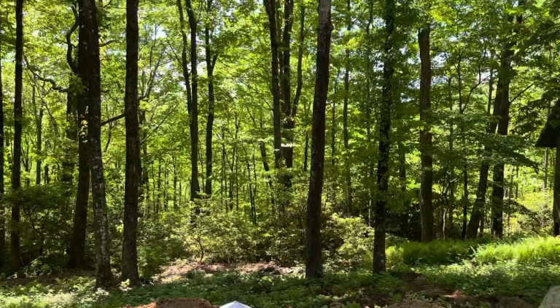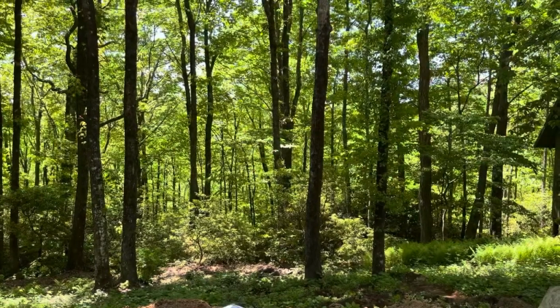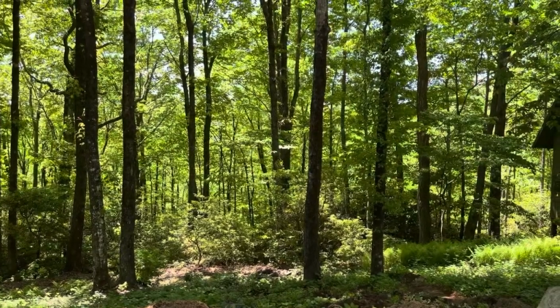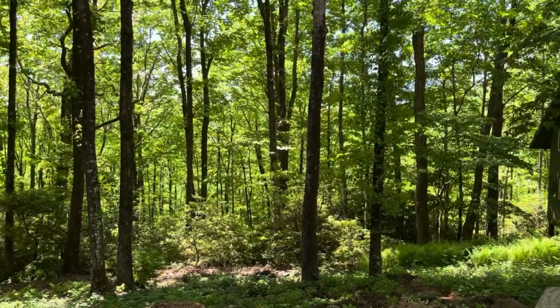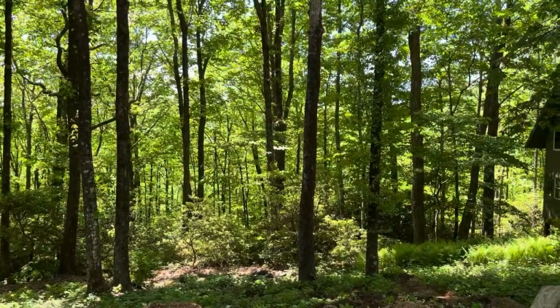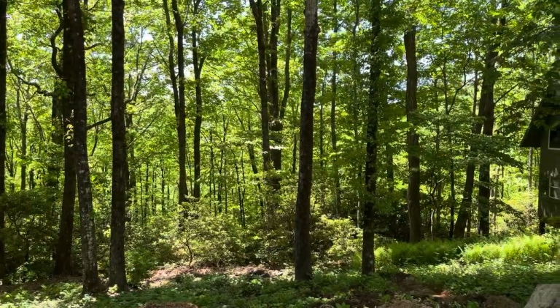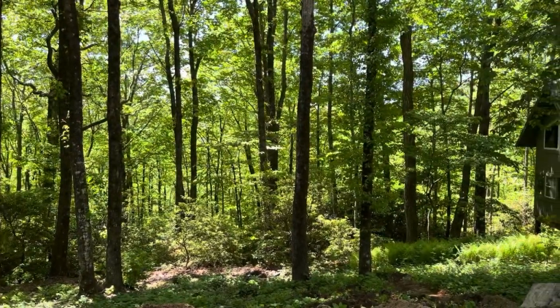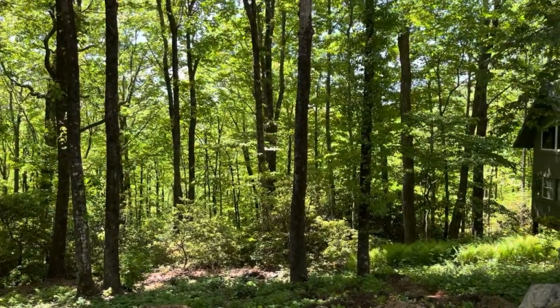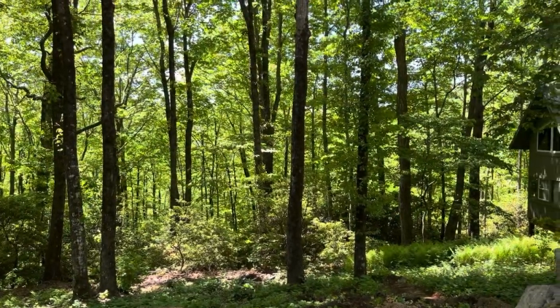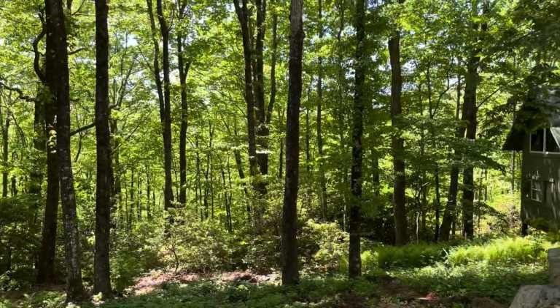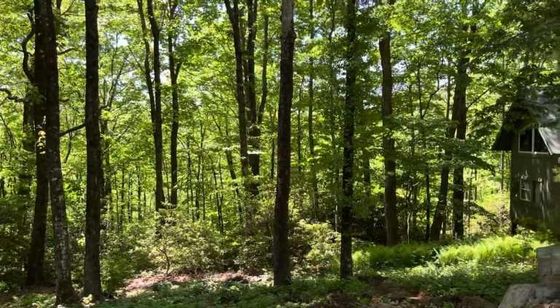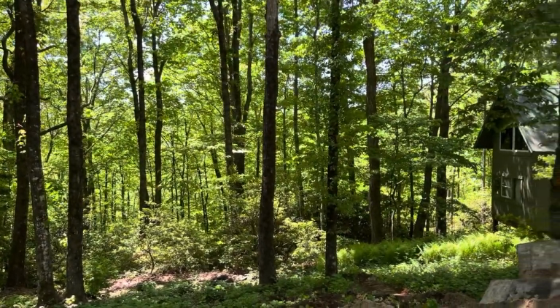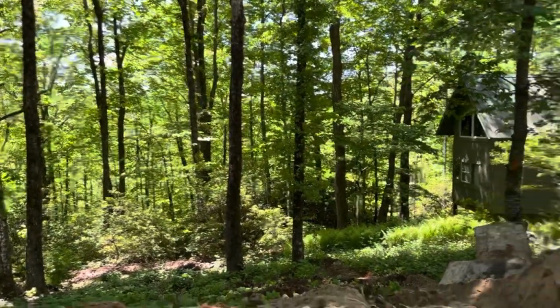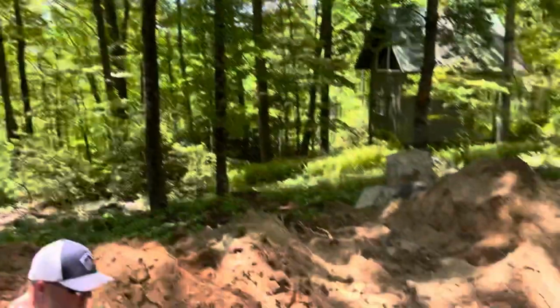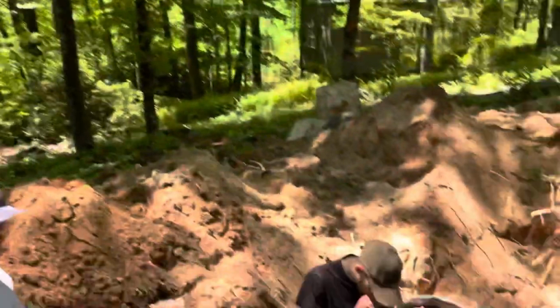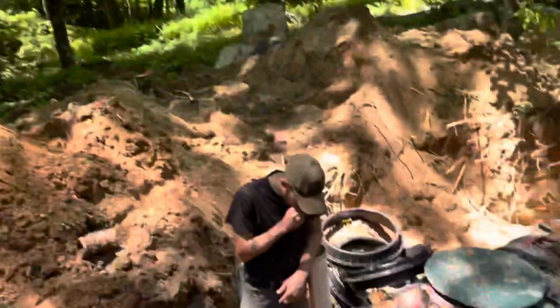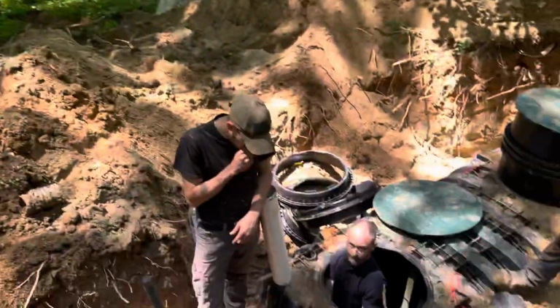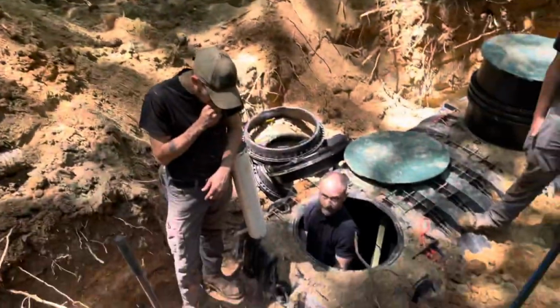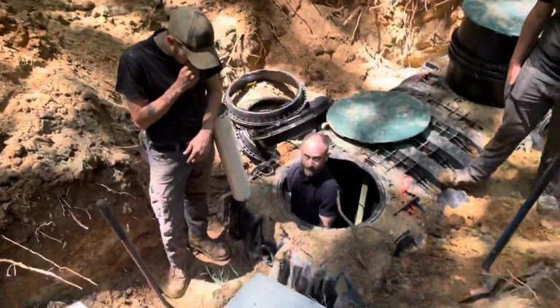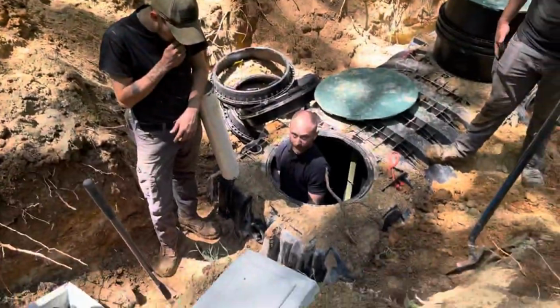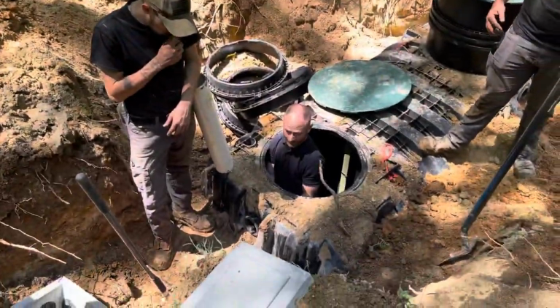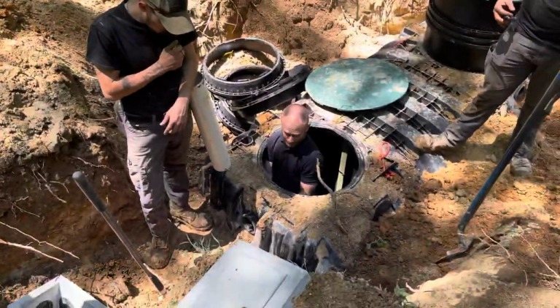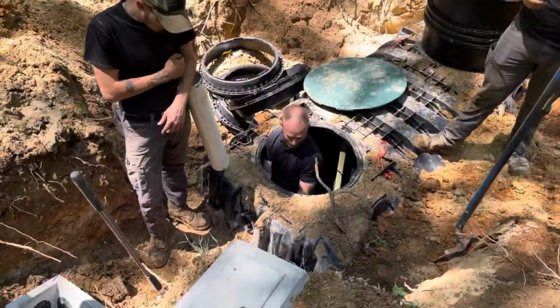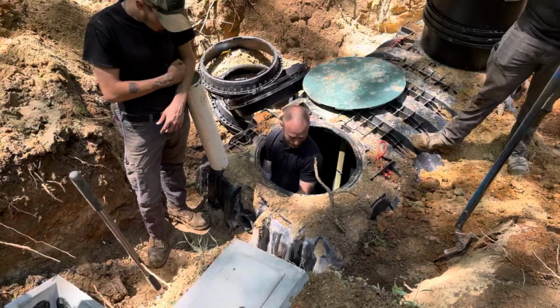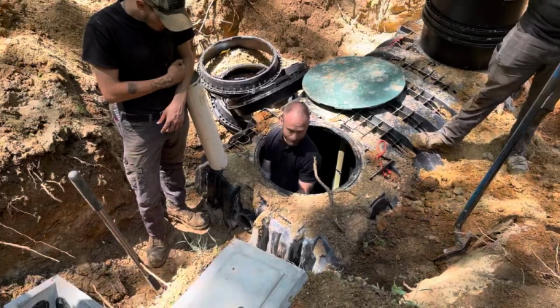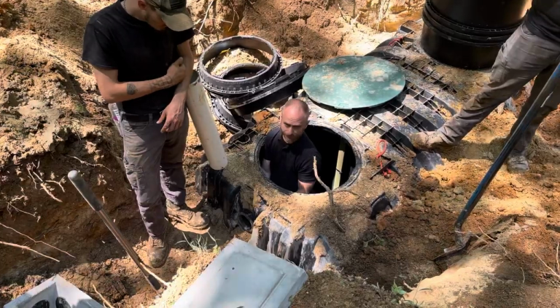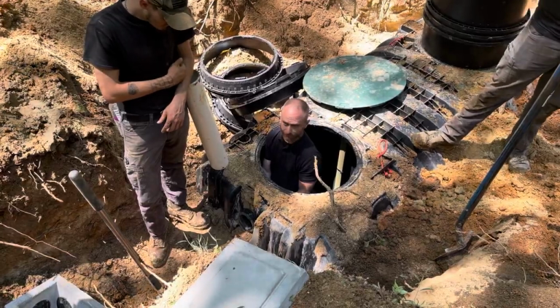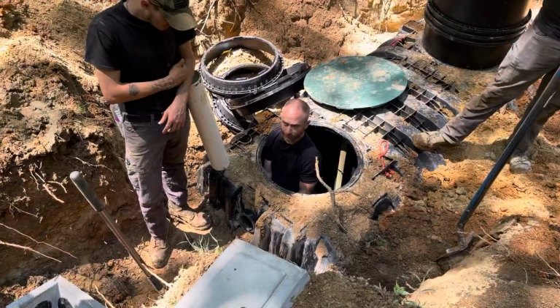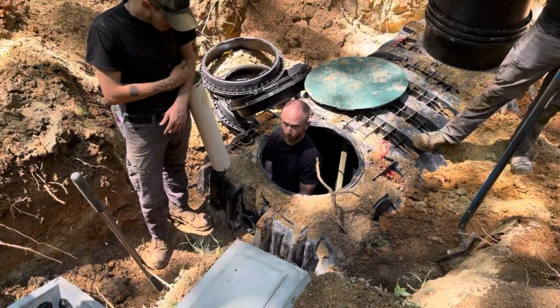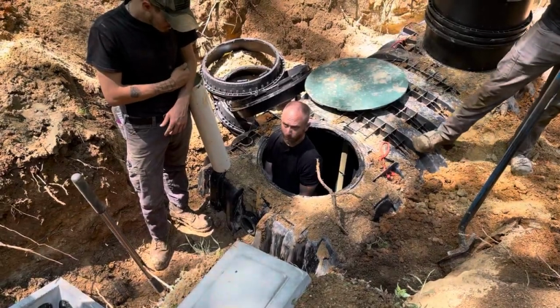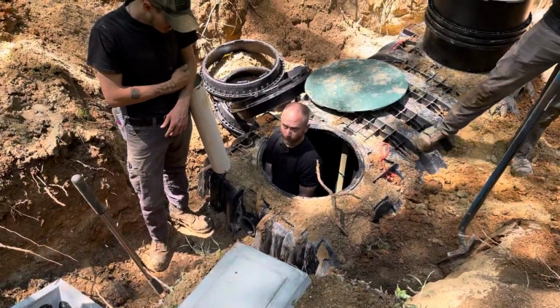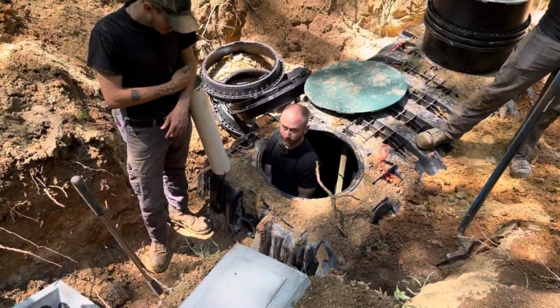James, what are you doing in a septic tank? I don't know — it was just really warm.